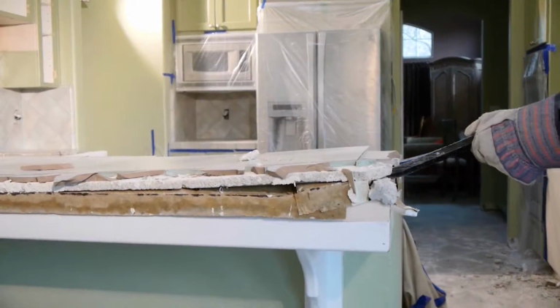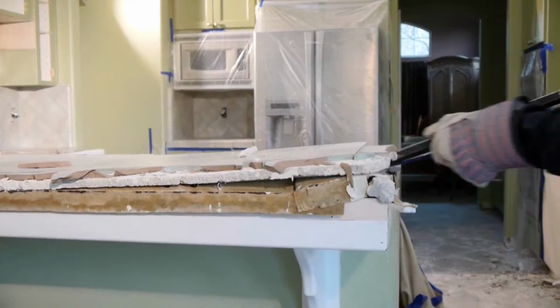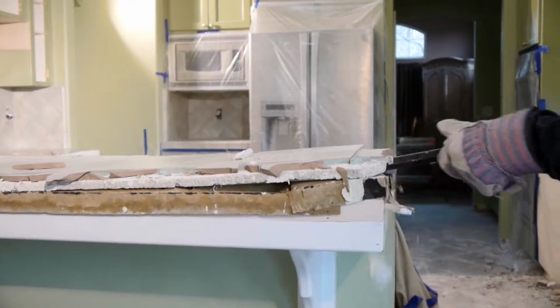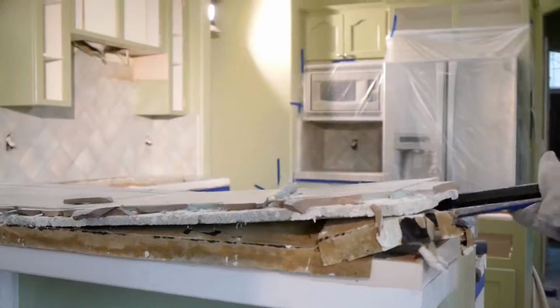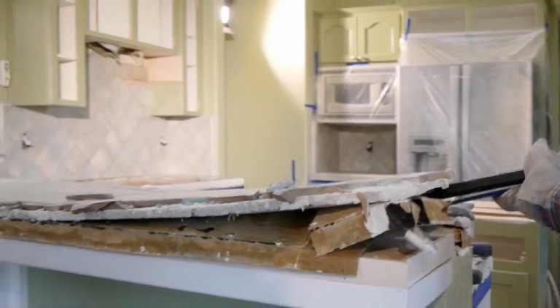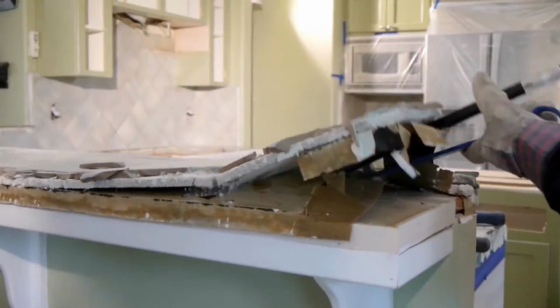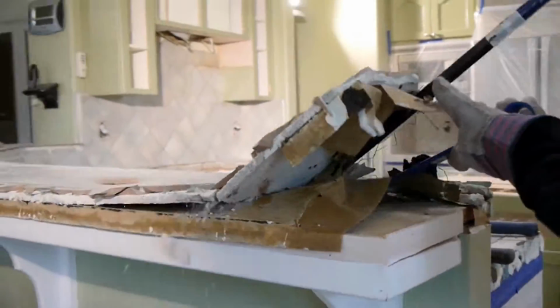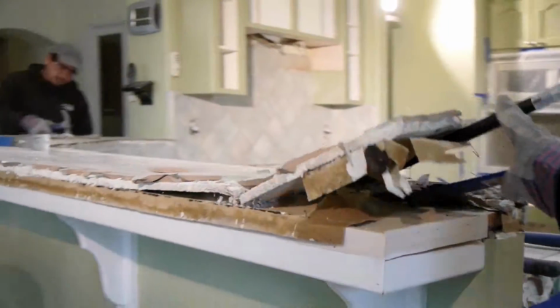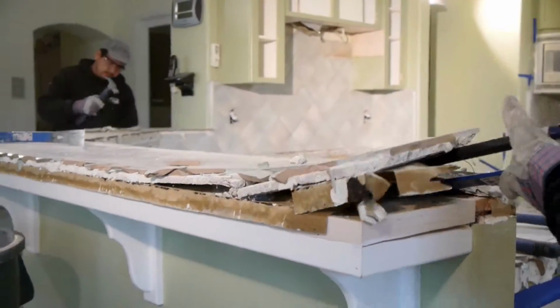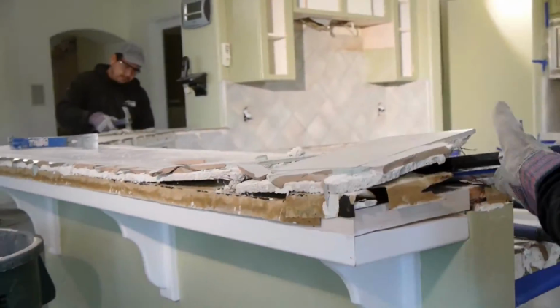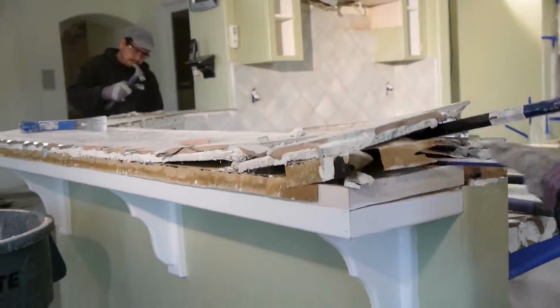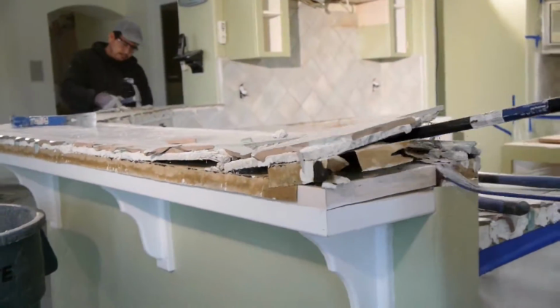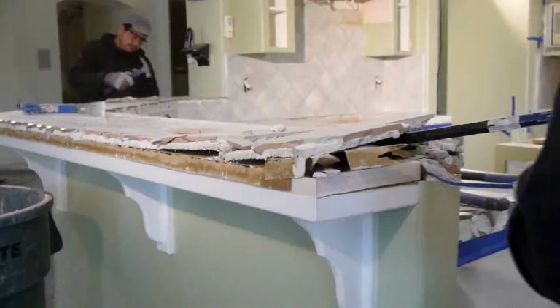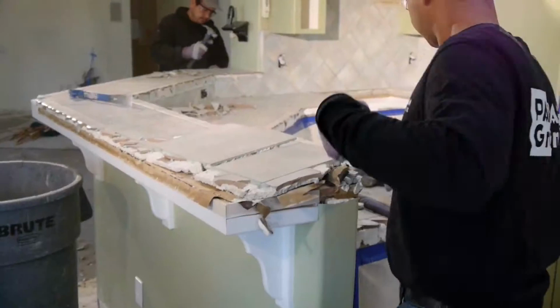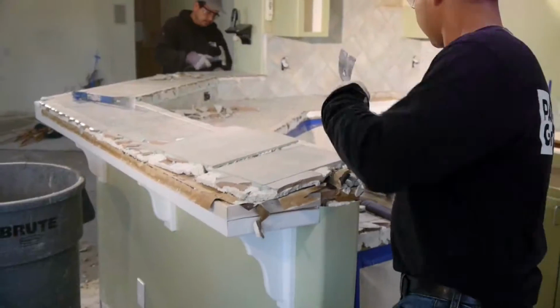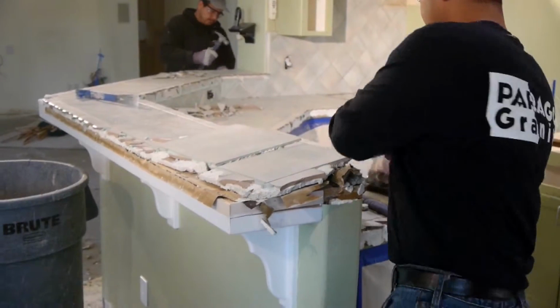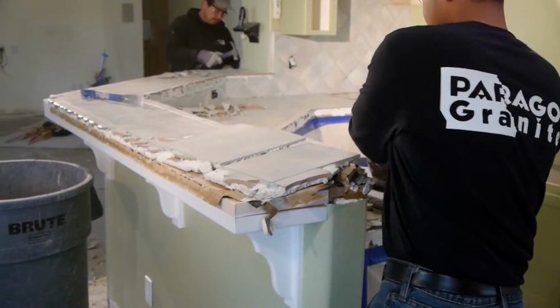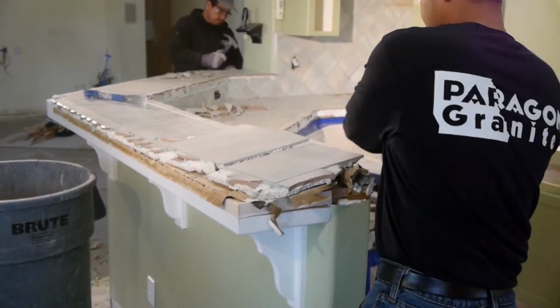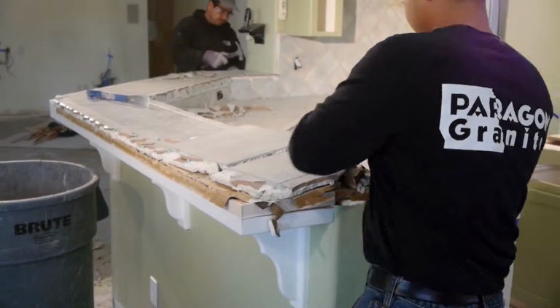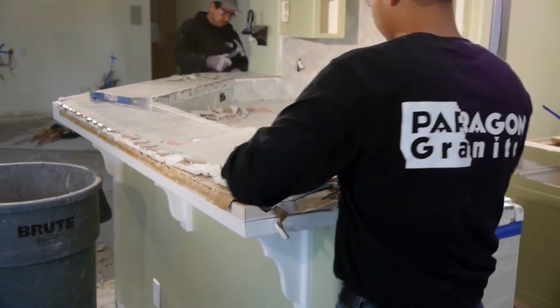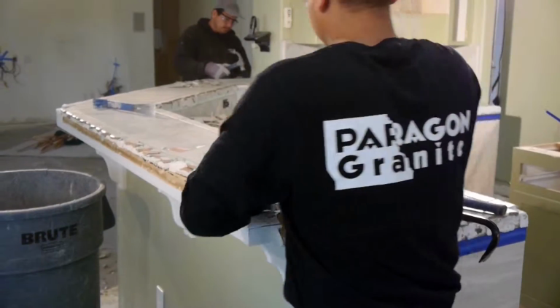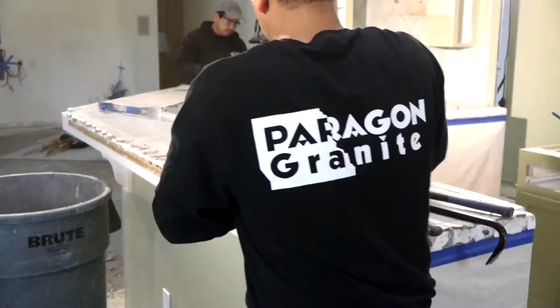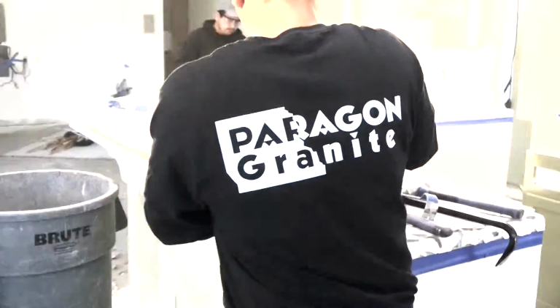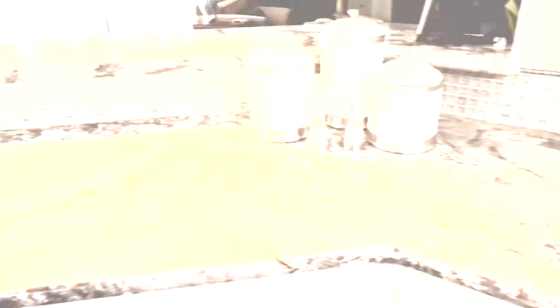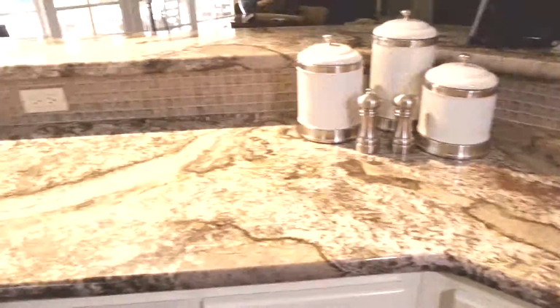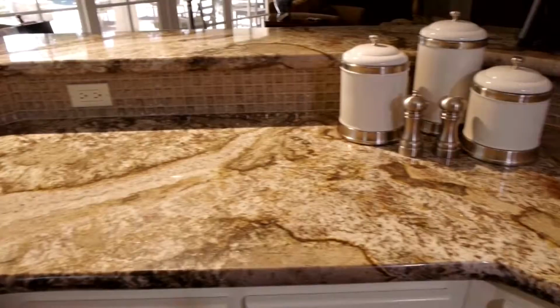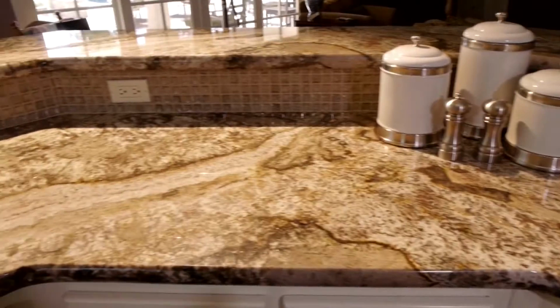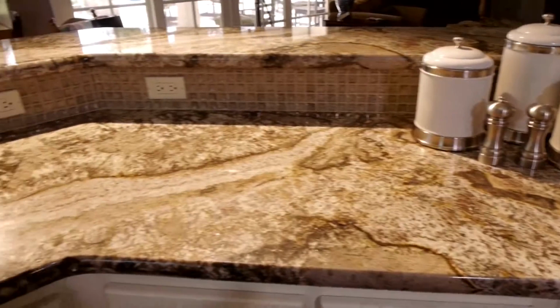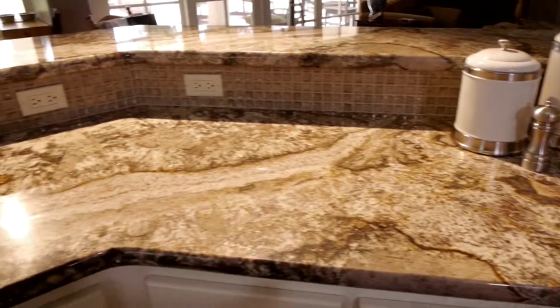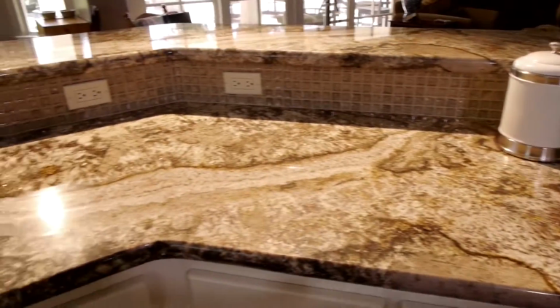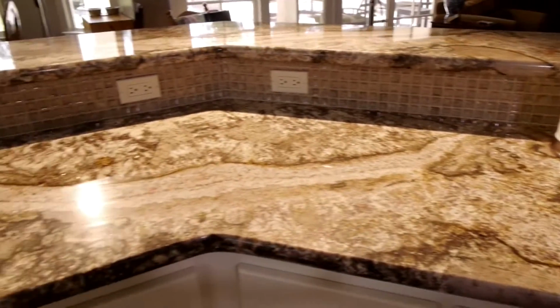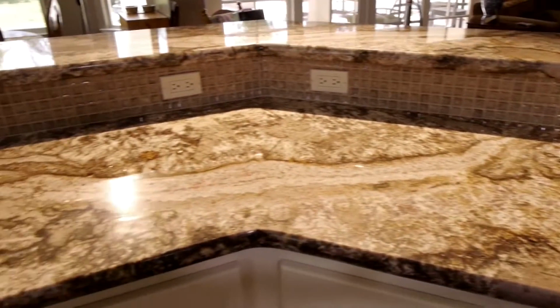We work fast, and after fabrication can often tear out your old tile and install new countertops on the same day.